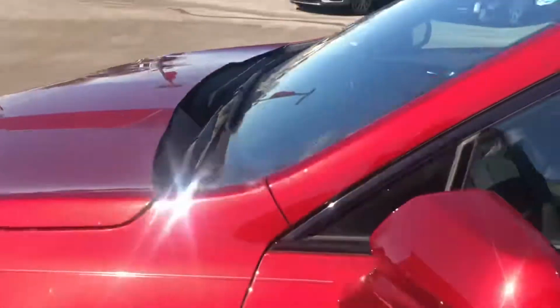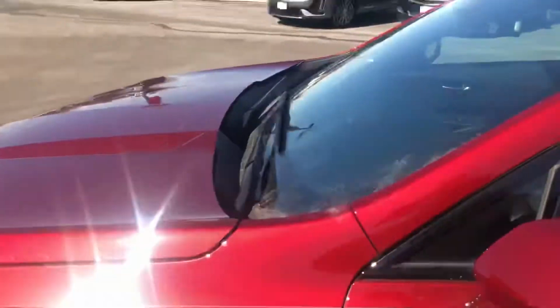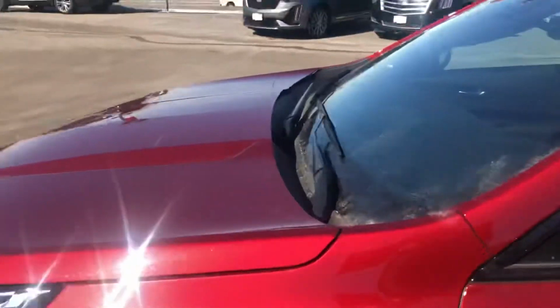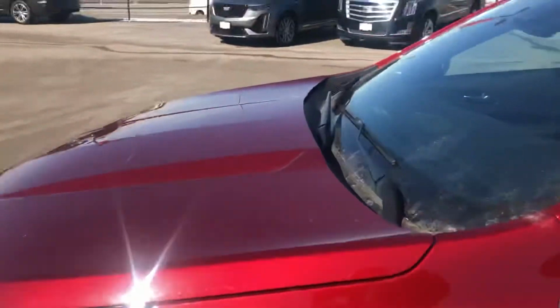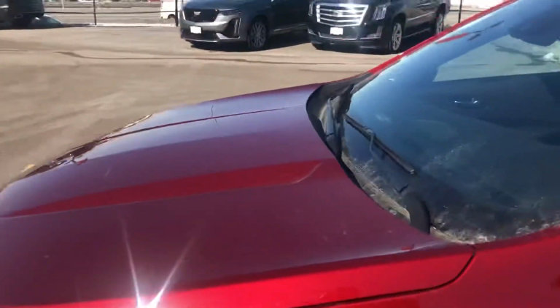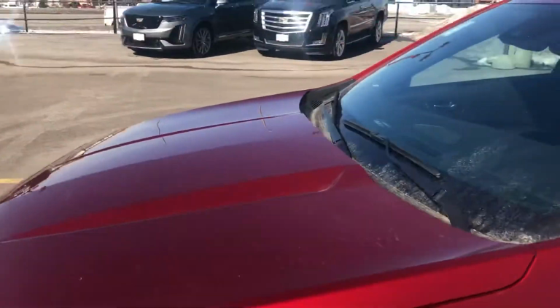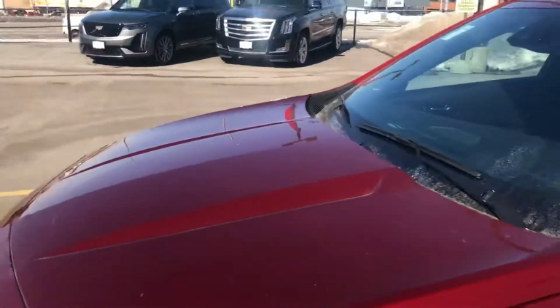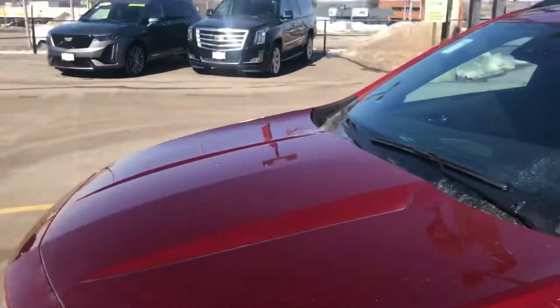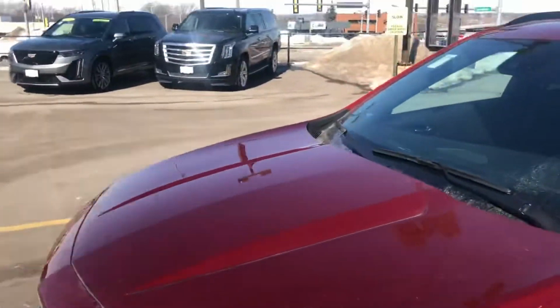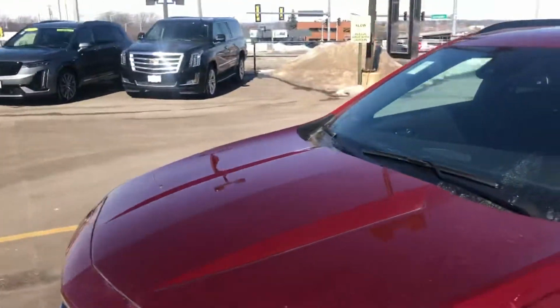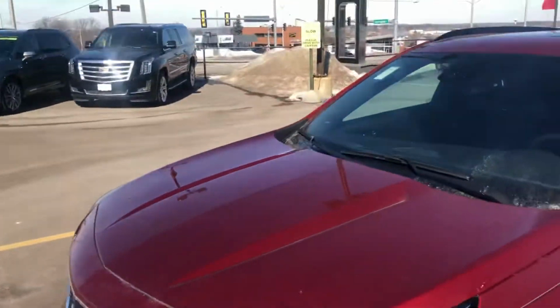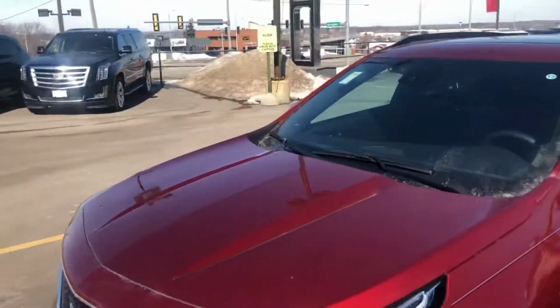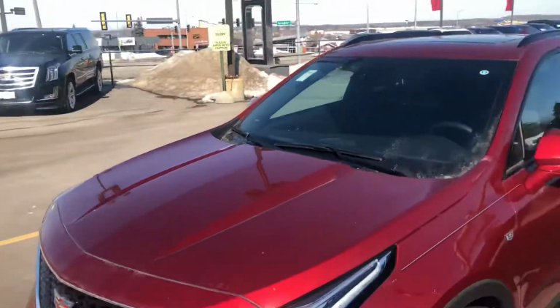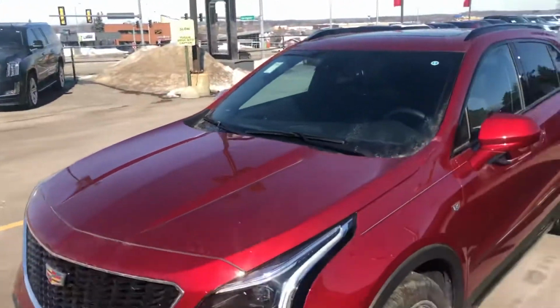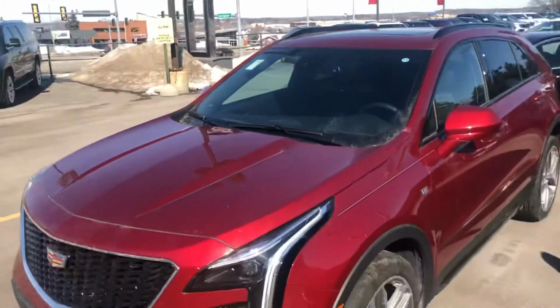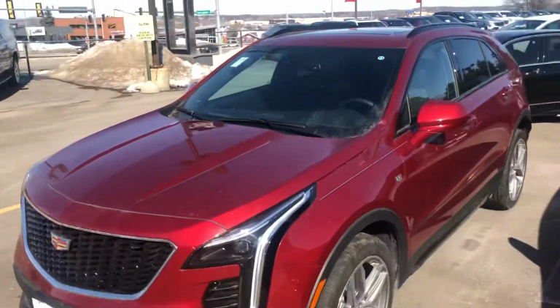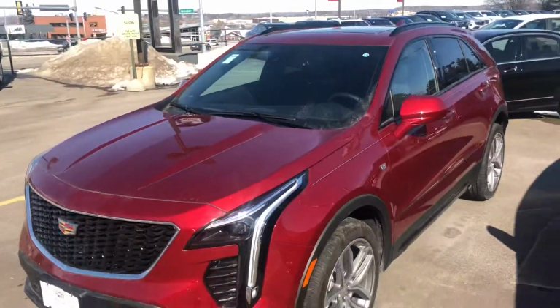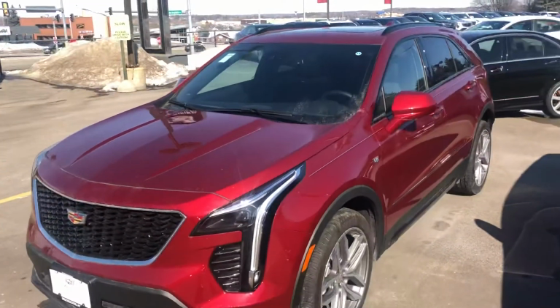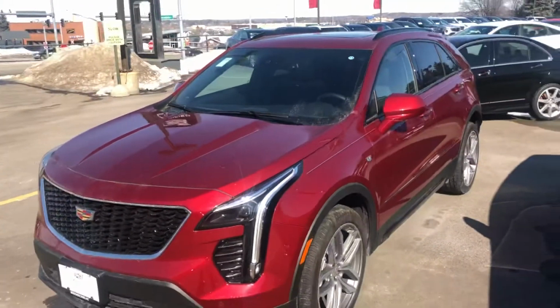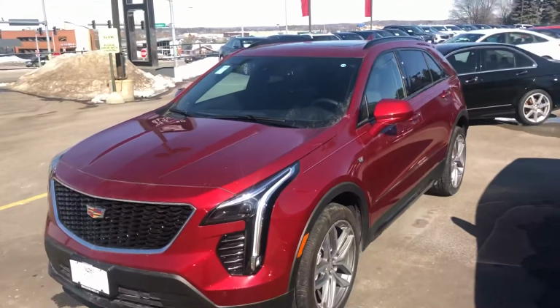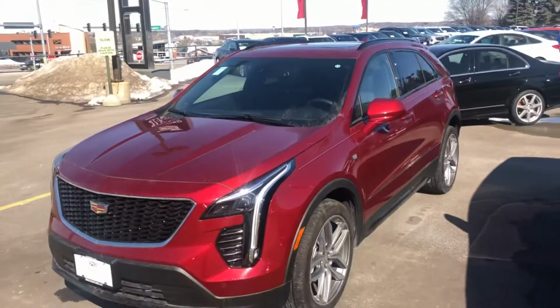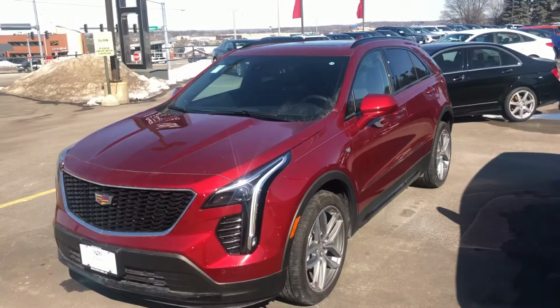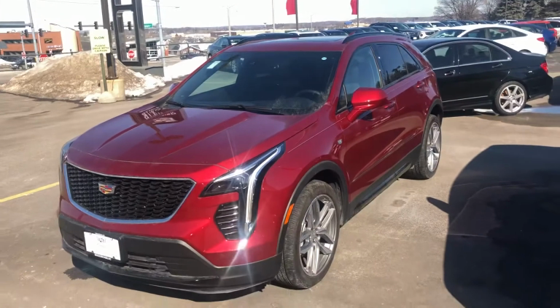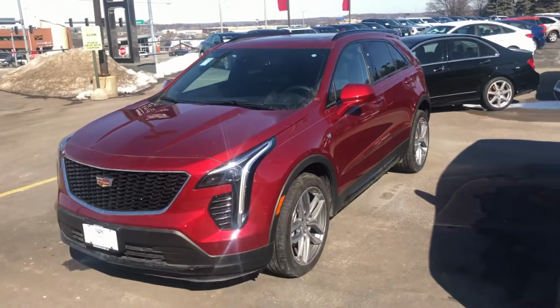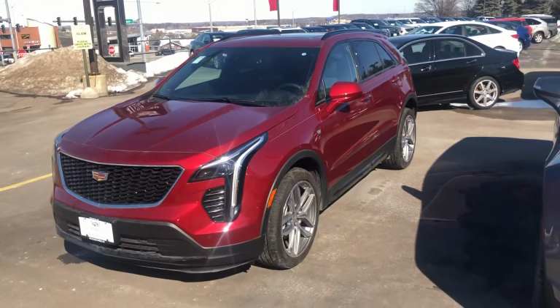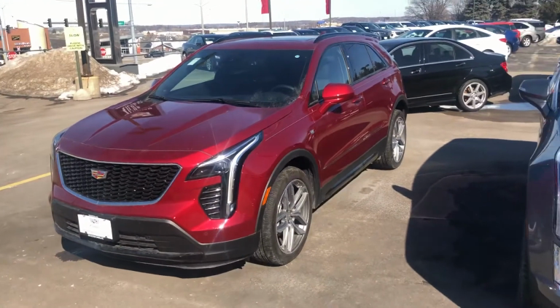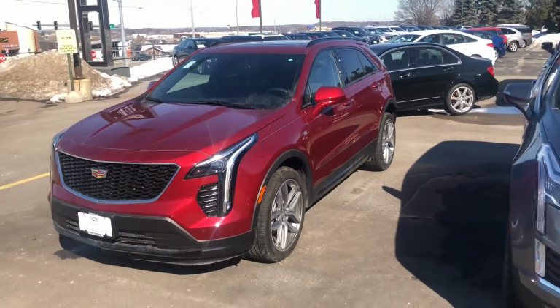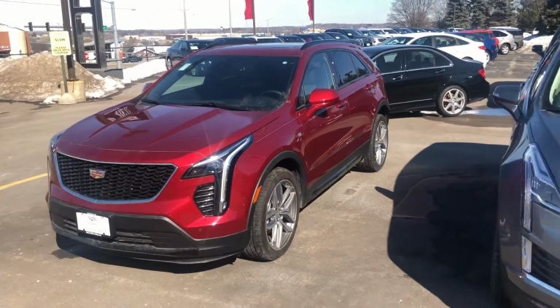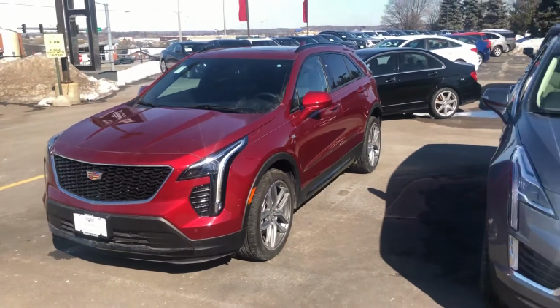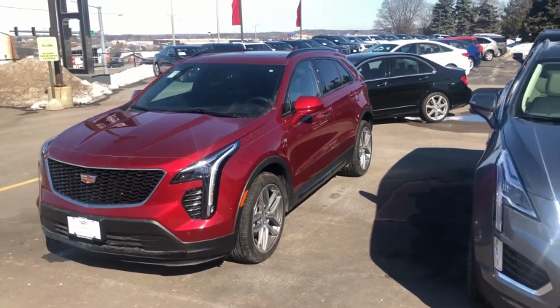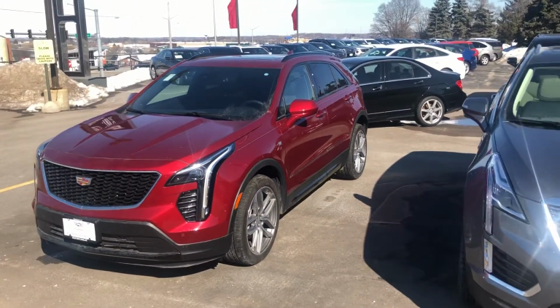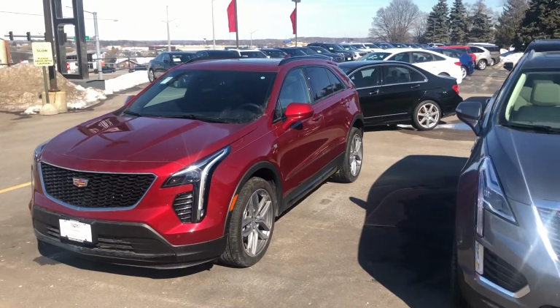Look forward to talking to you soon. Ryan Young at Boucher Cadillac, 262-754-9600.